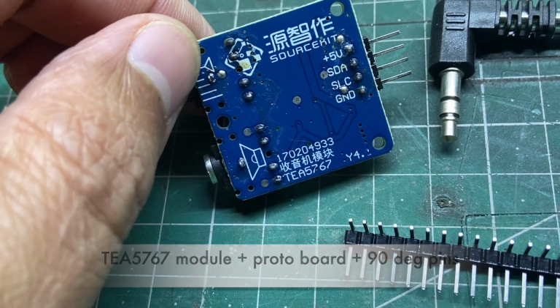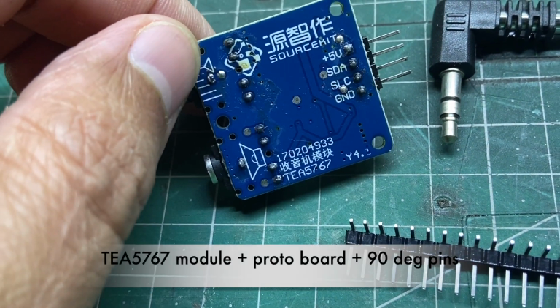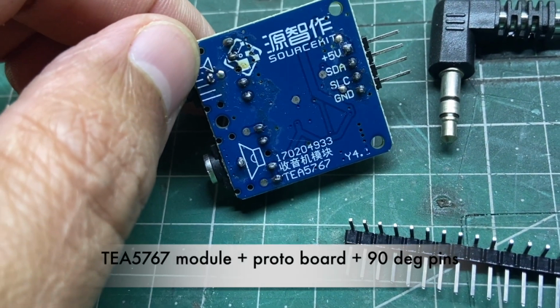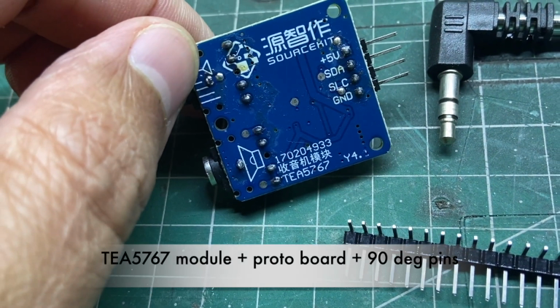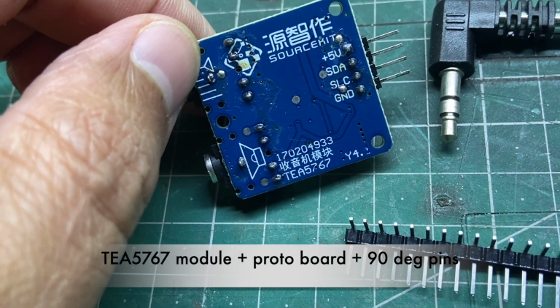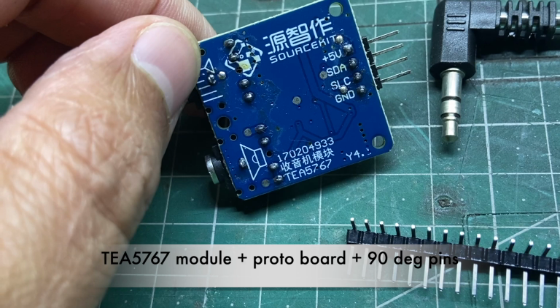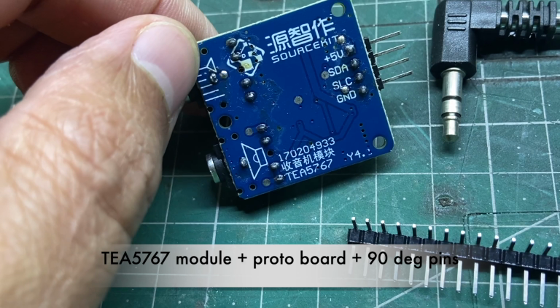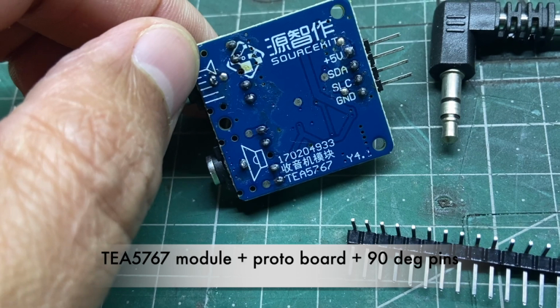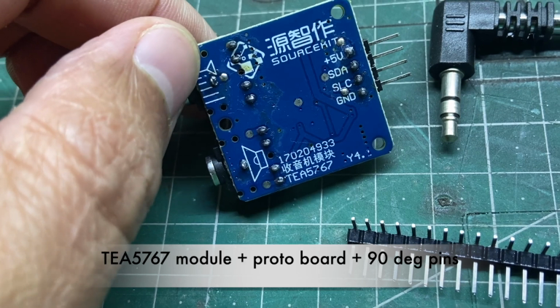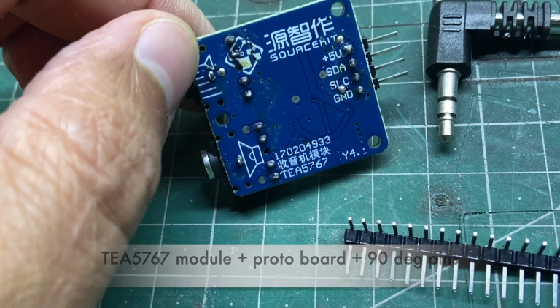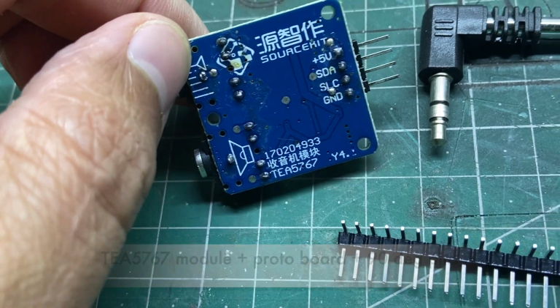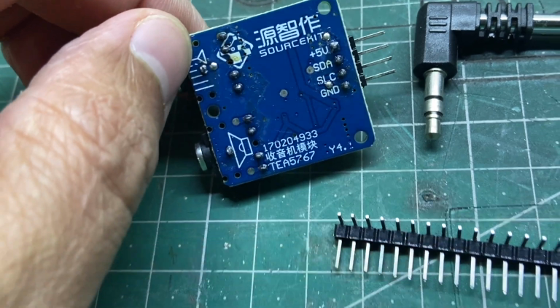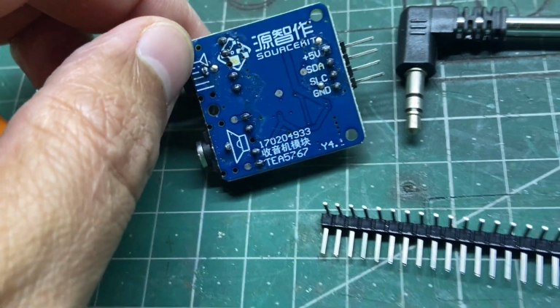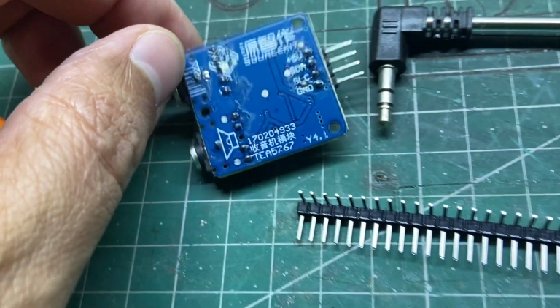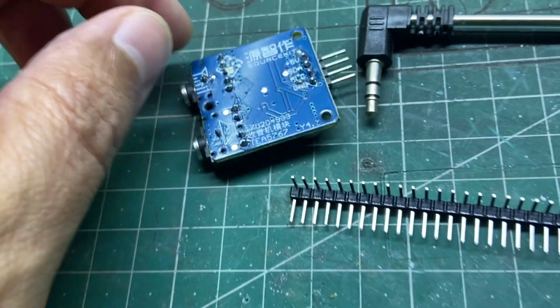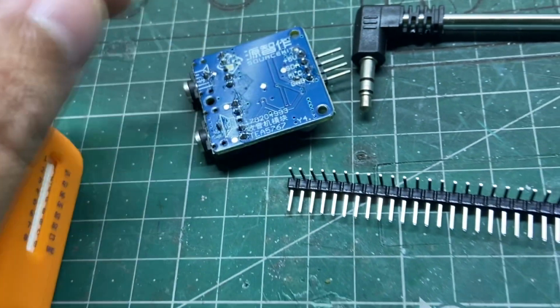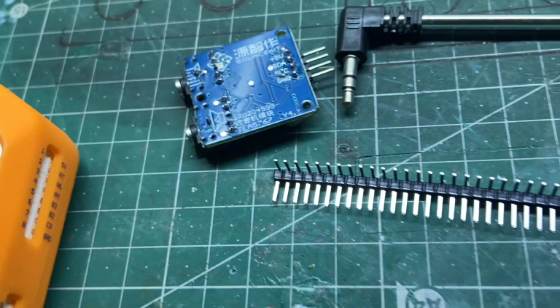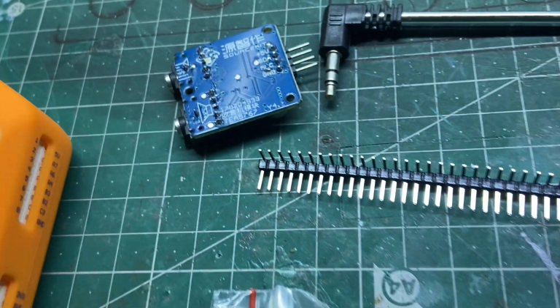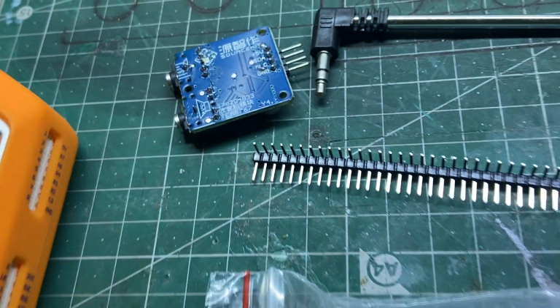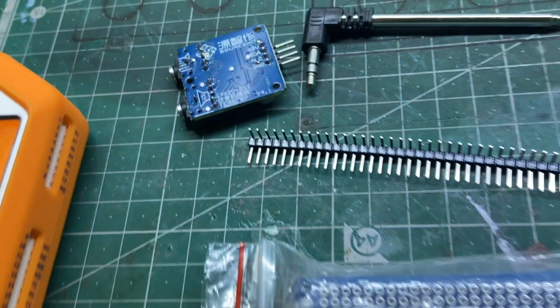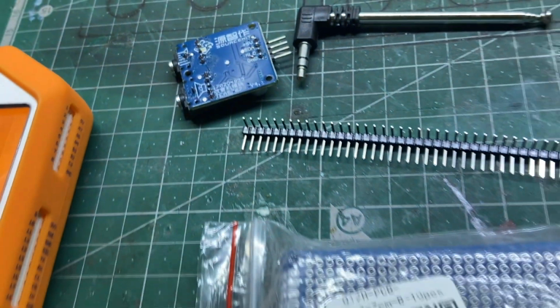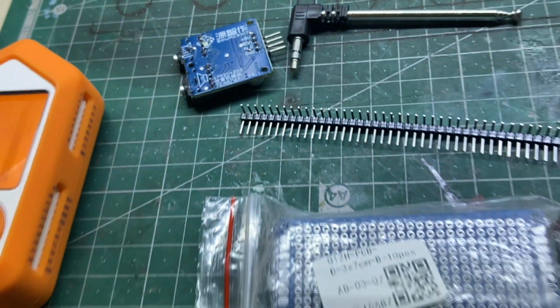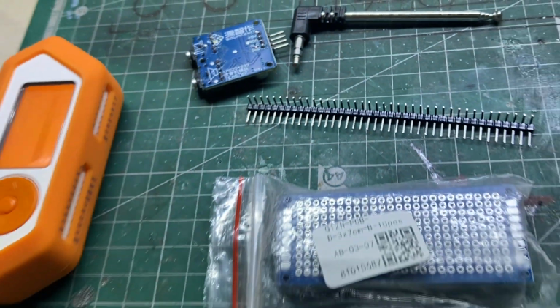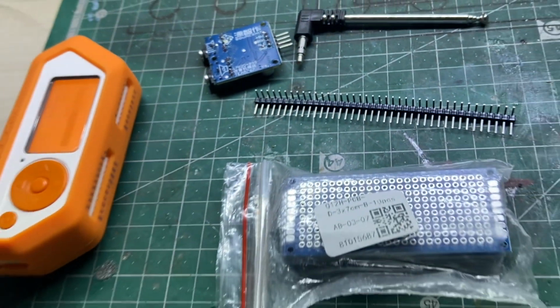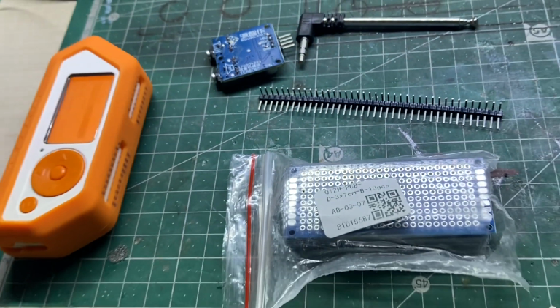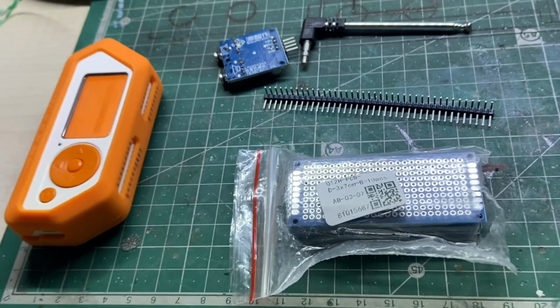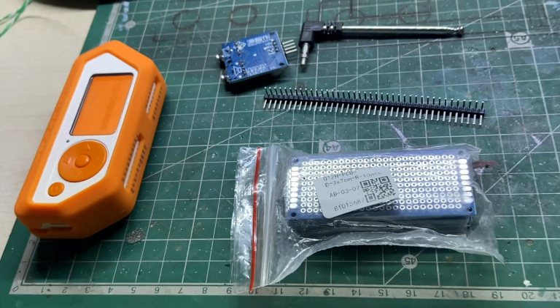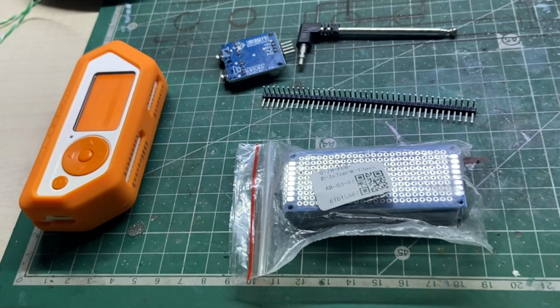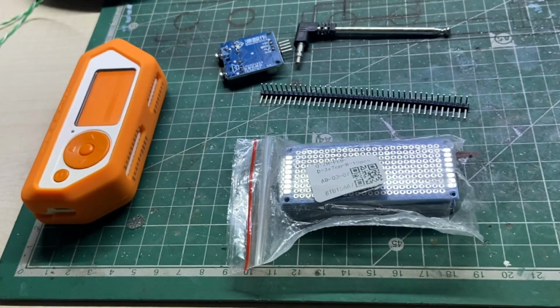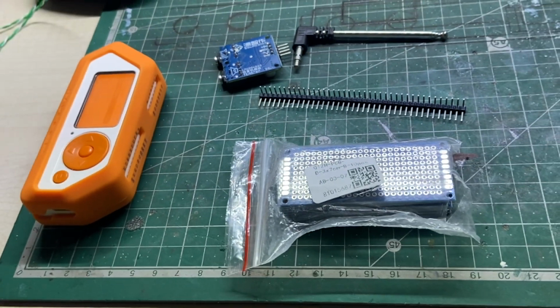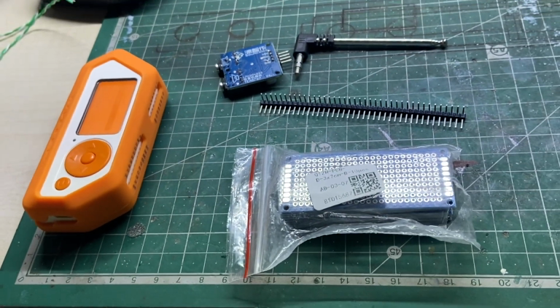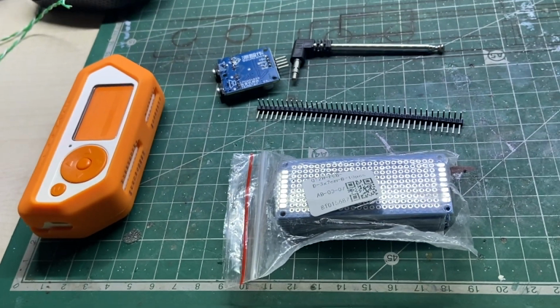You only need a cheap module called TA-5767 and of course some protoboards.